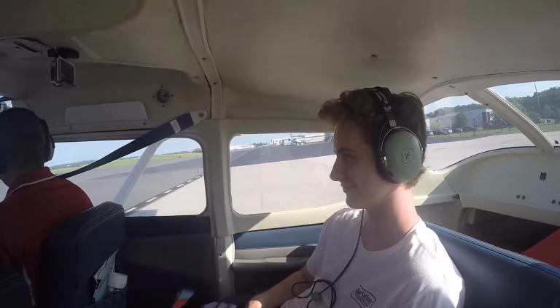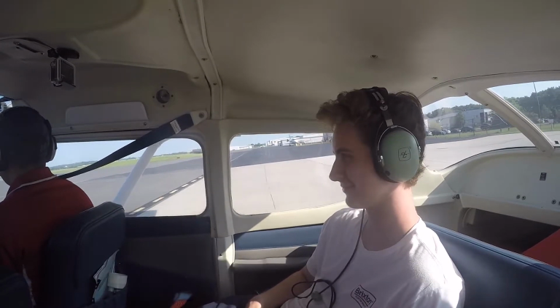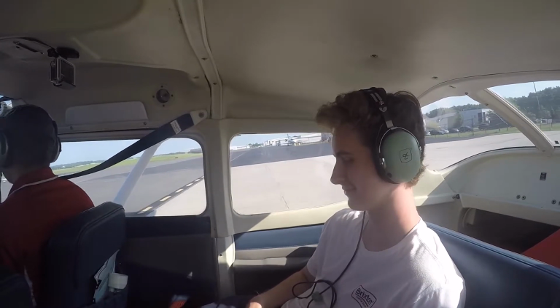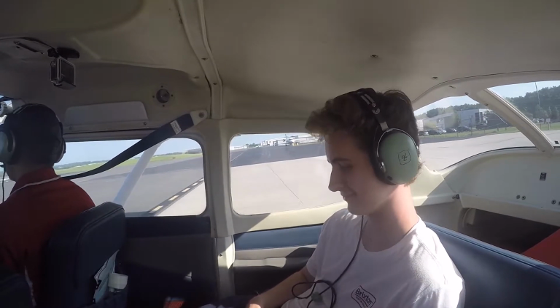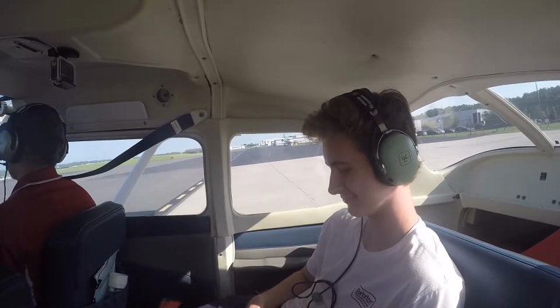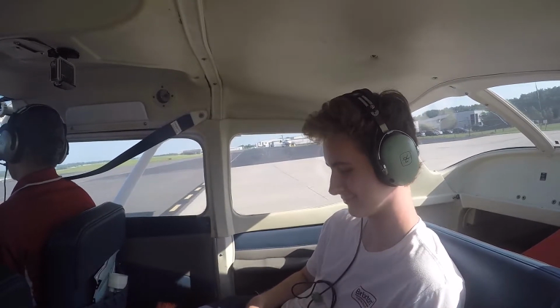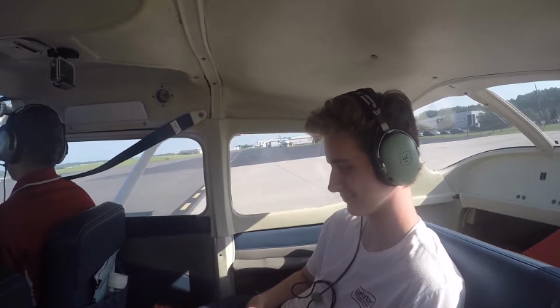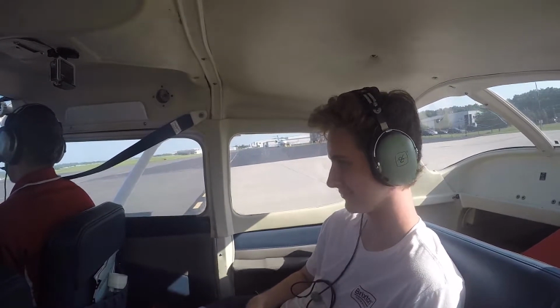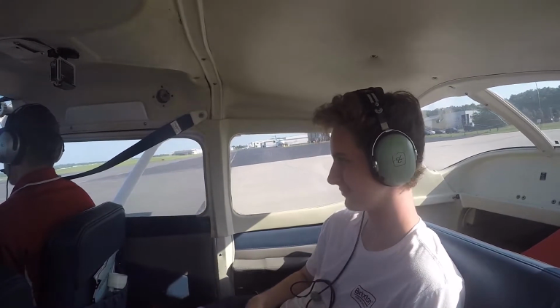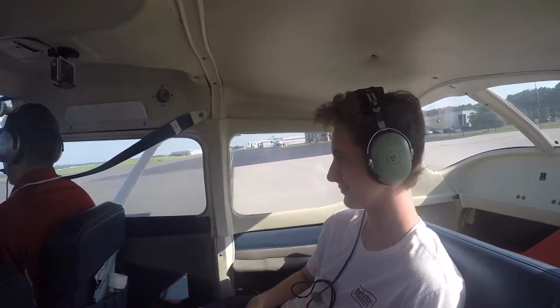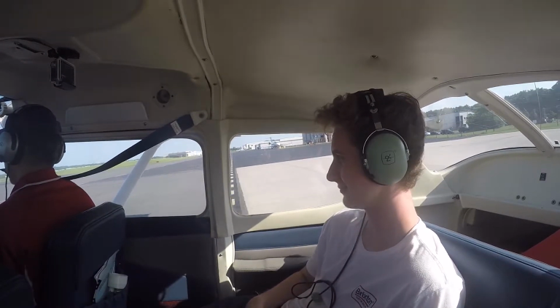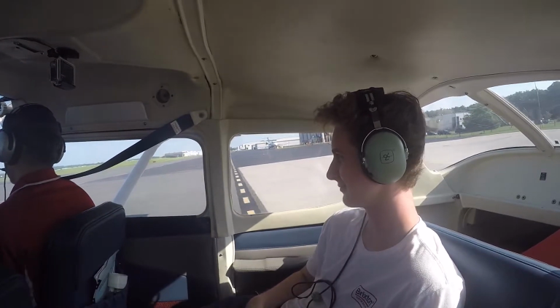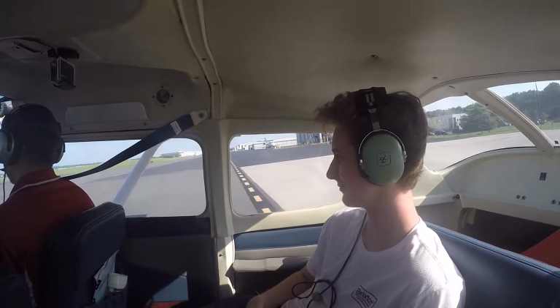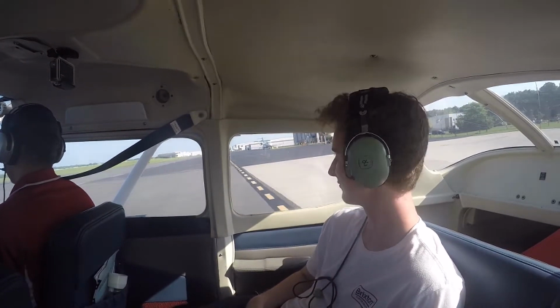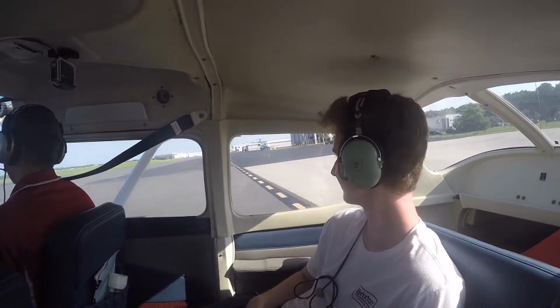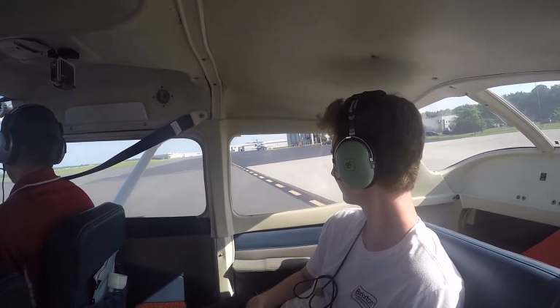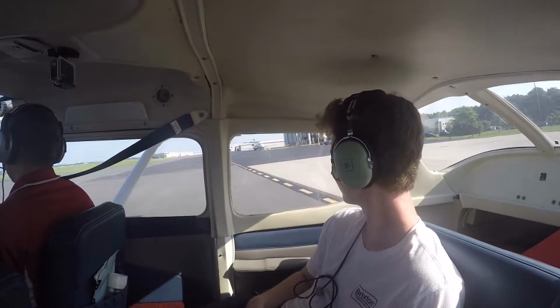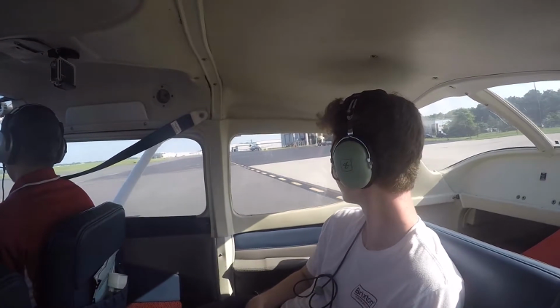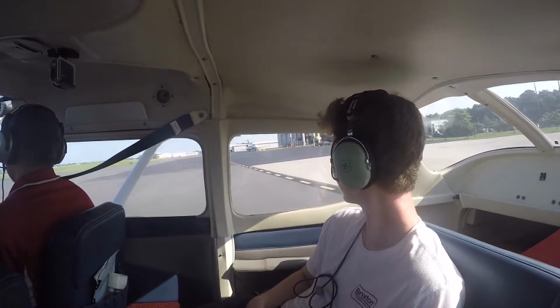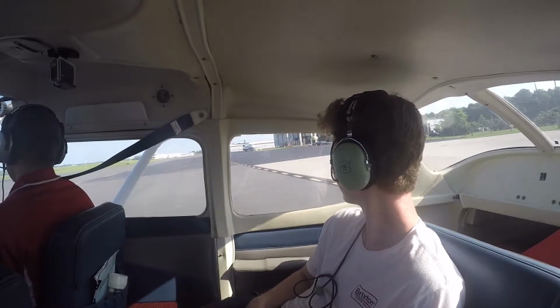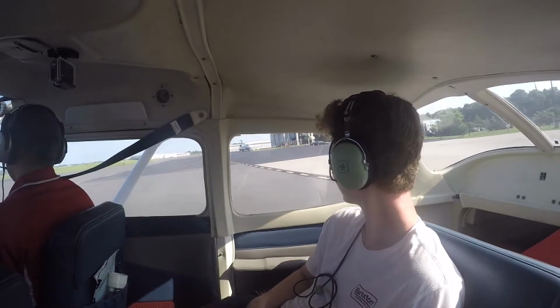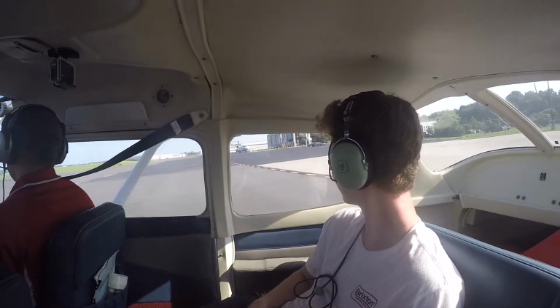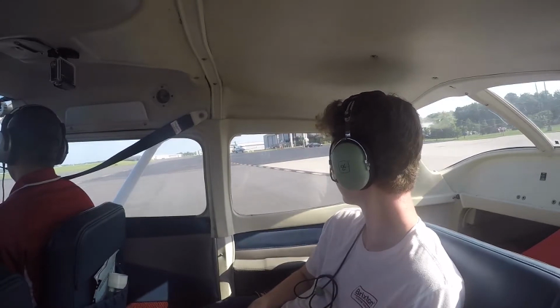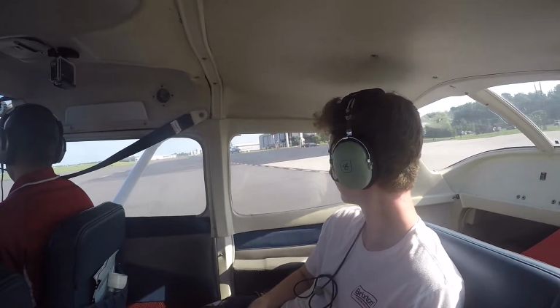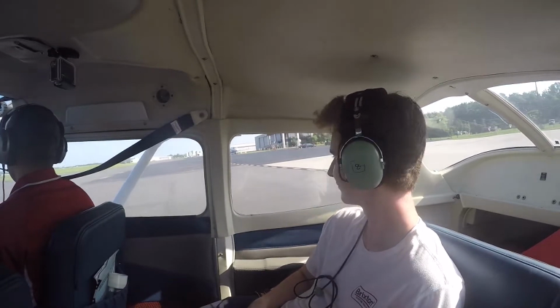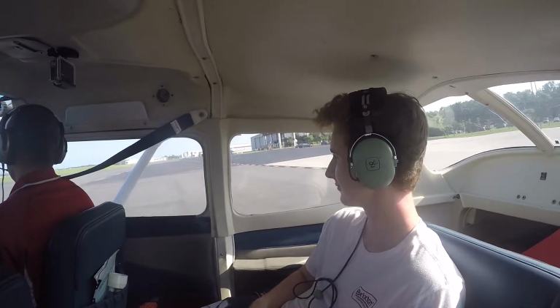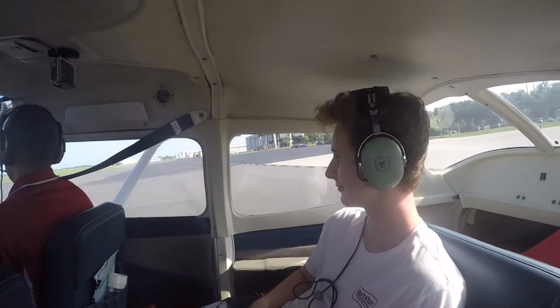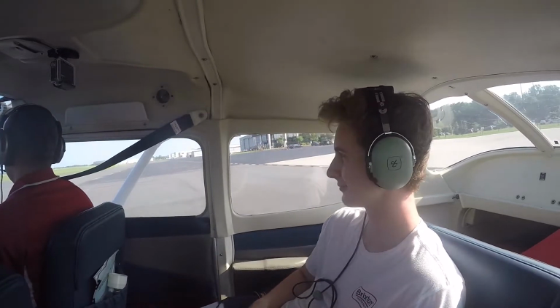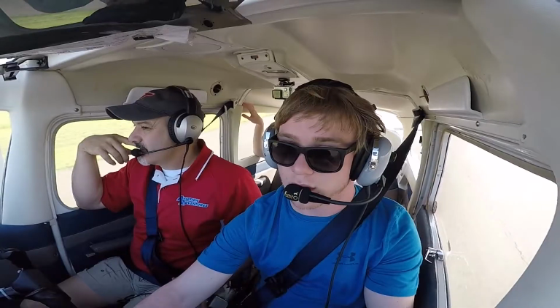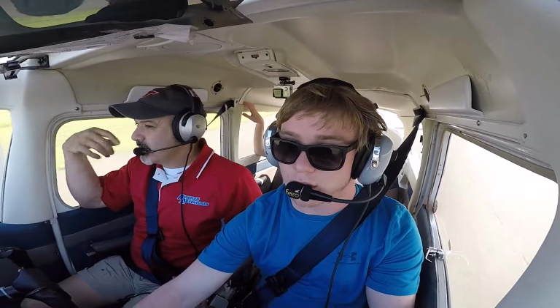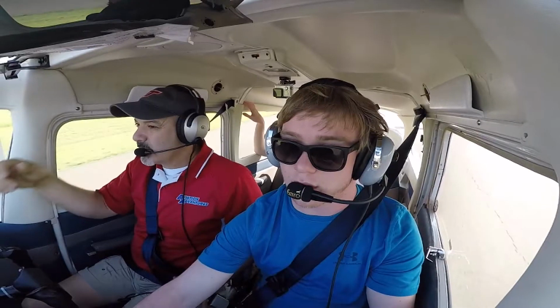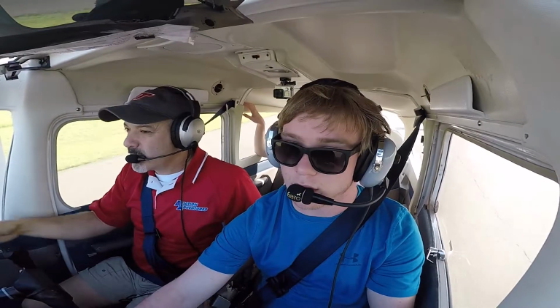I'll be putting in subtitles for all the times we talk on the radio, and it's quite loud. It's quite cool!